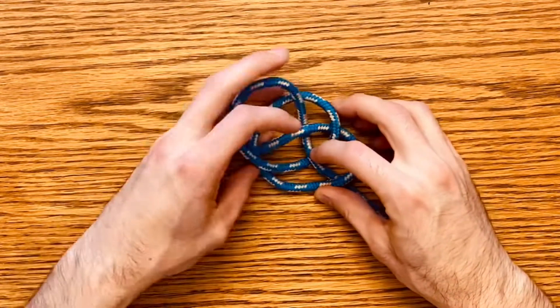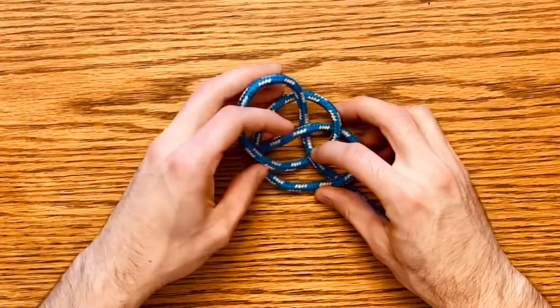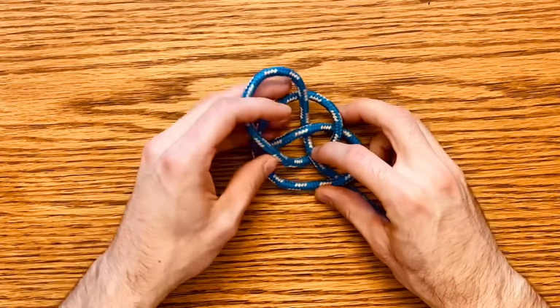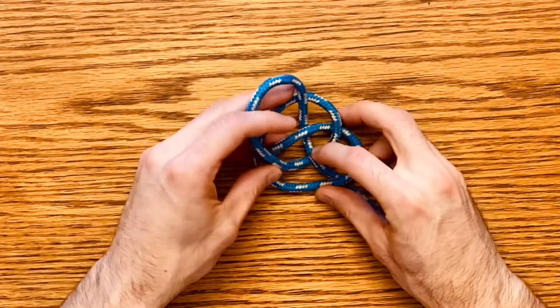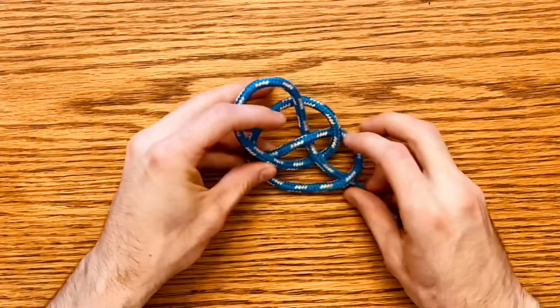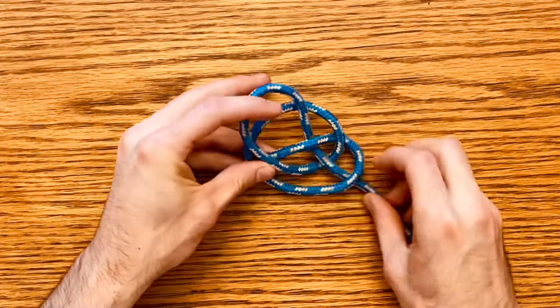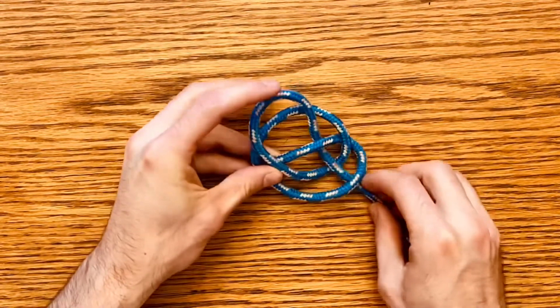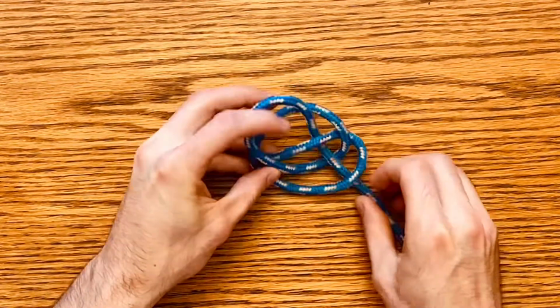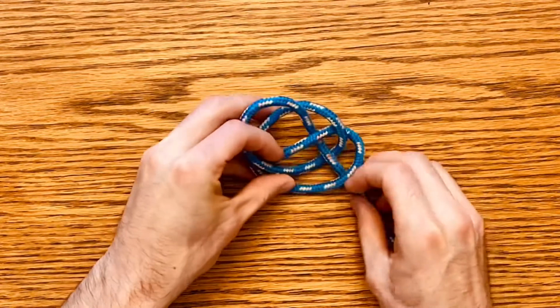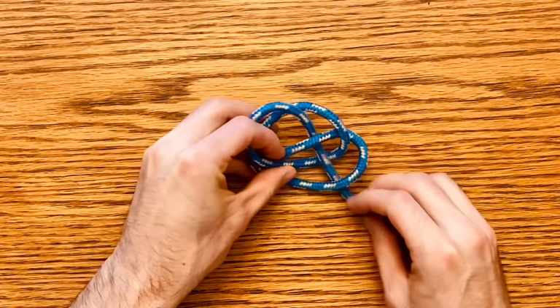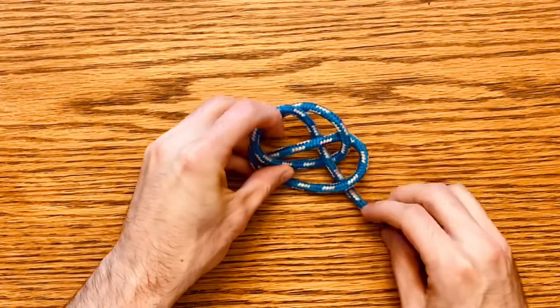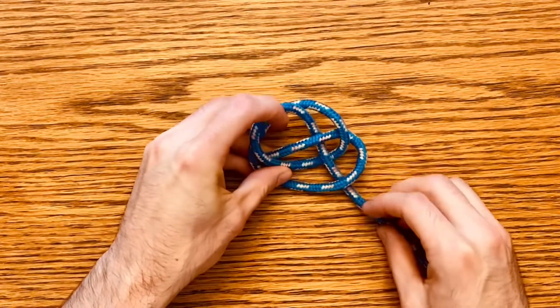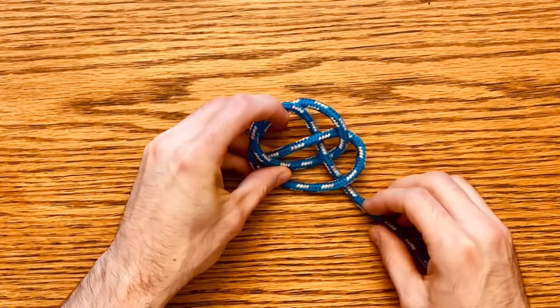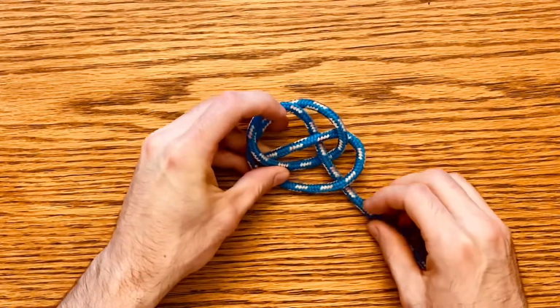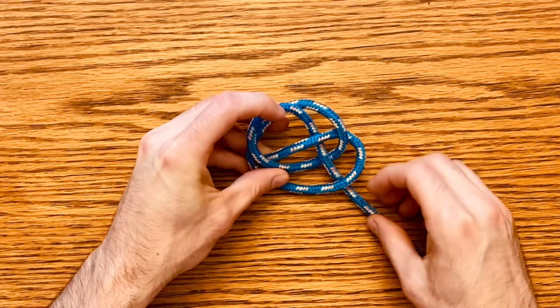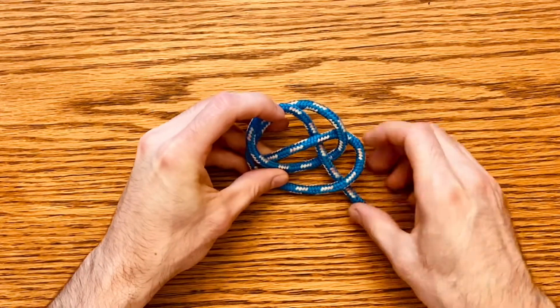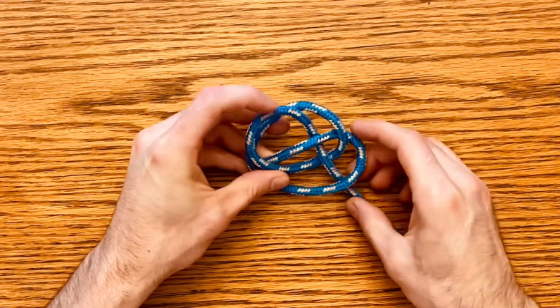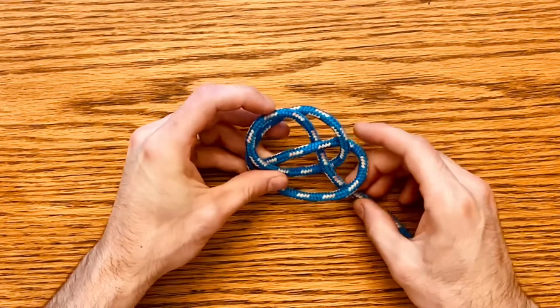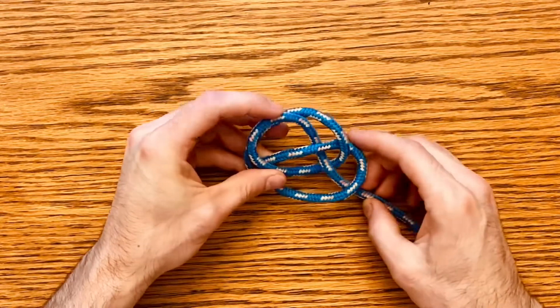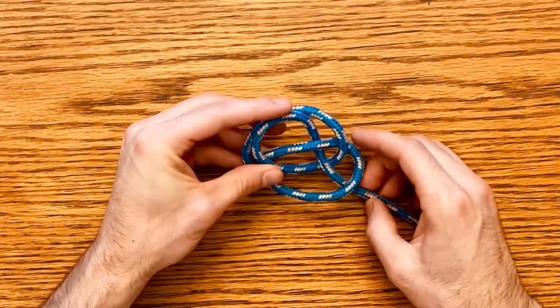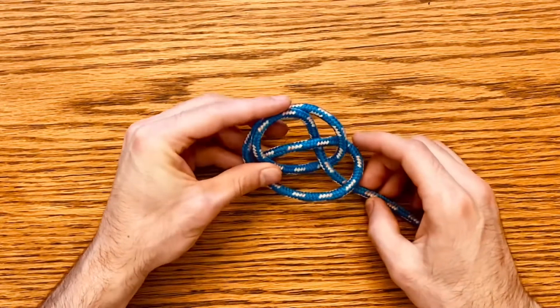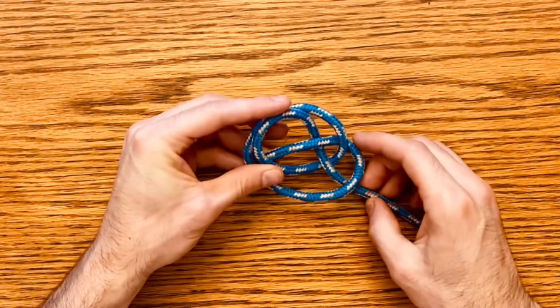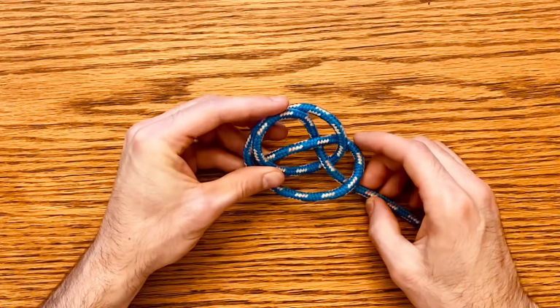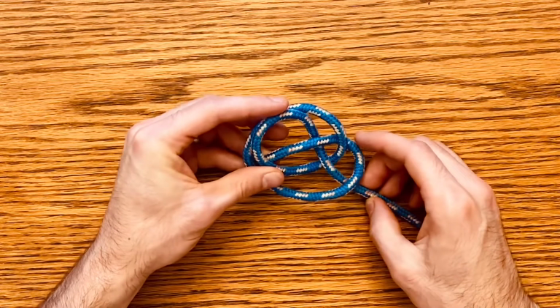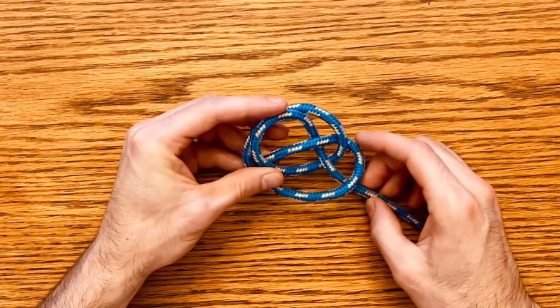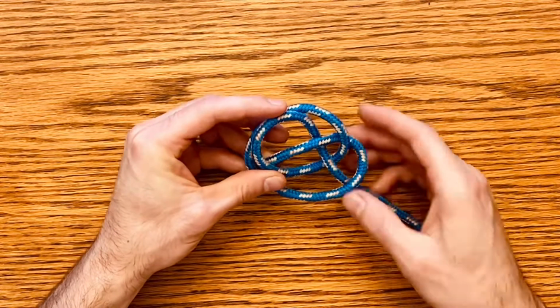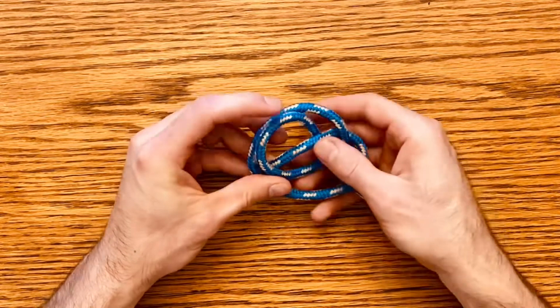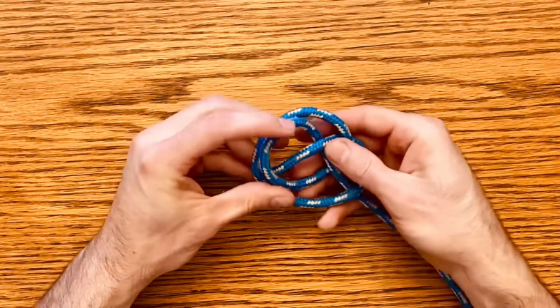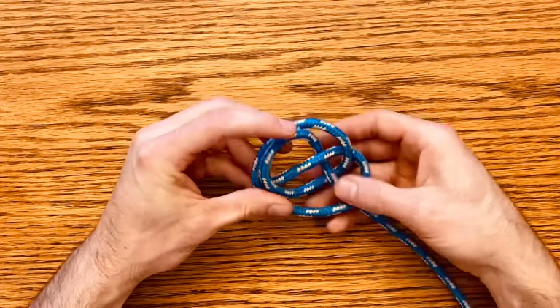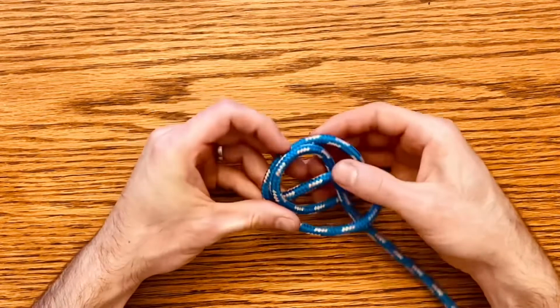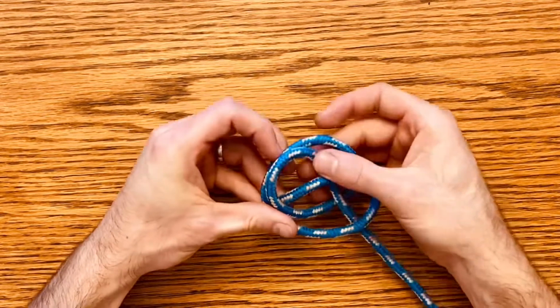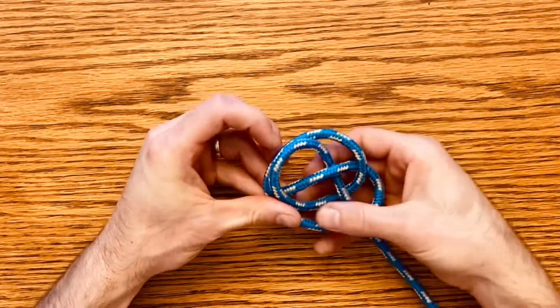Sometimes it takes a little bit of time to adjust to make sure that your loops hold form.